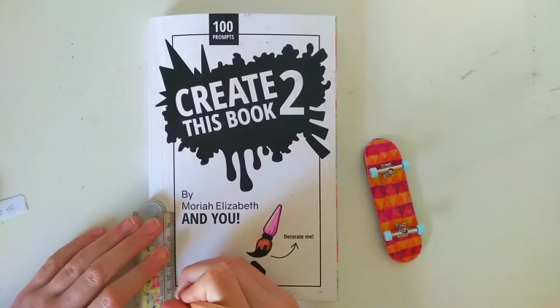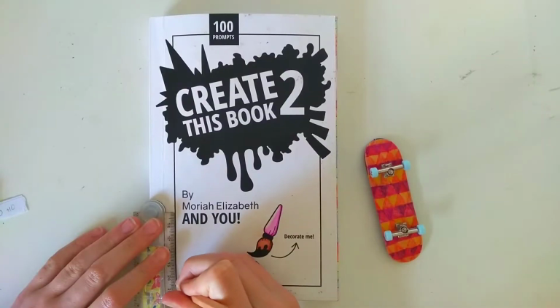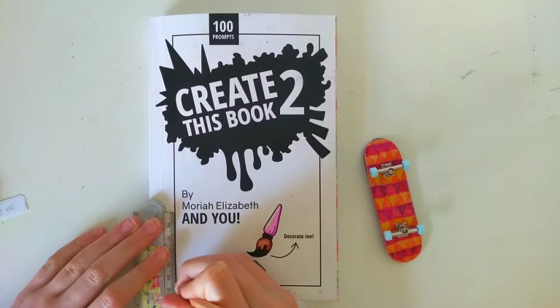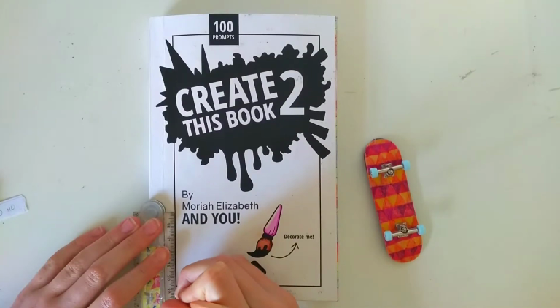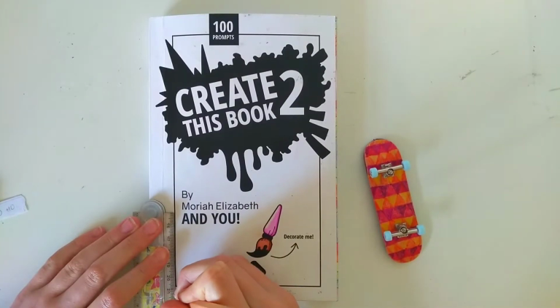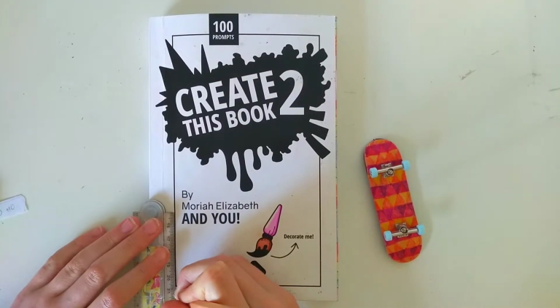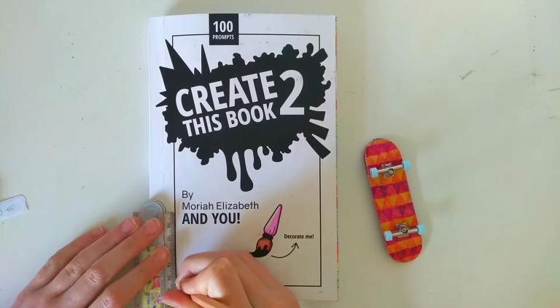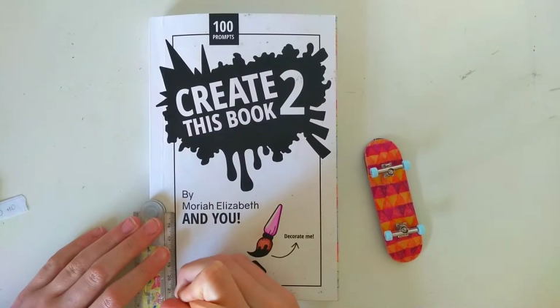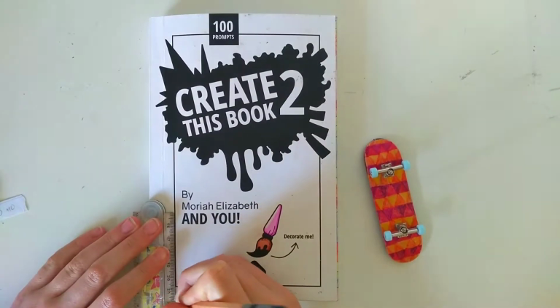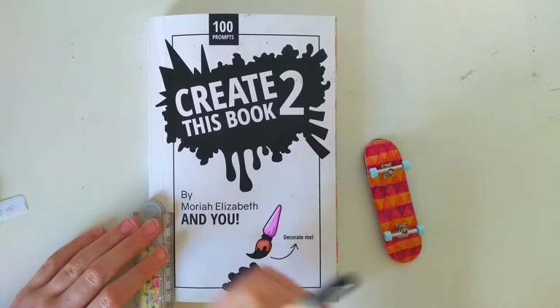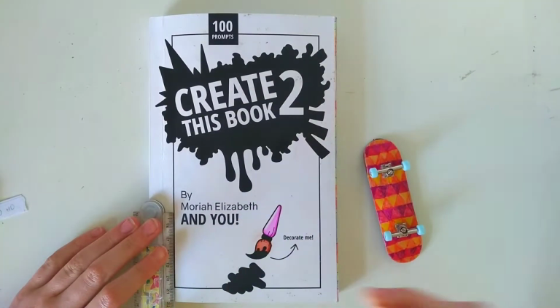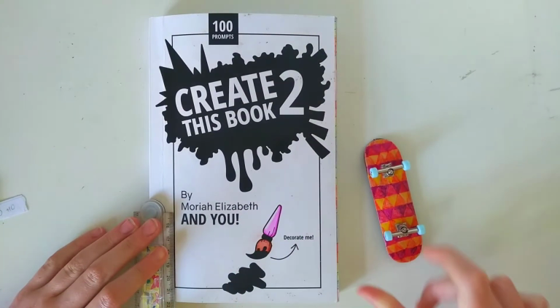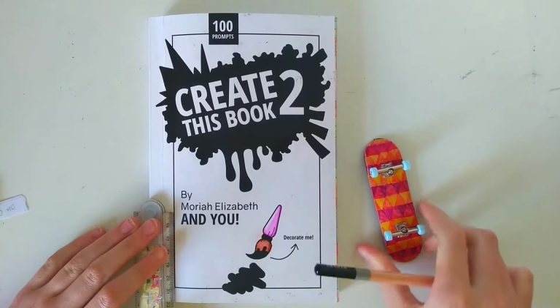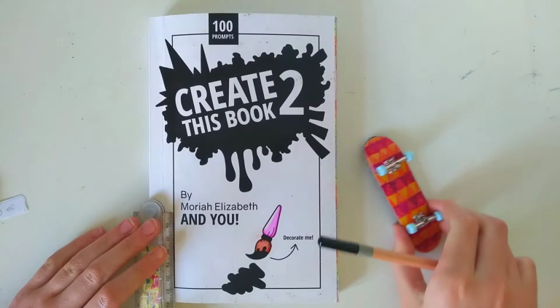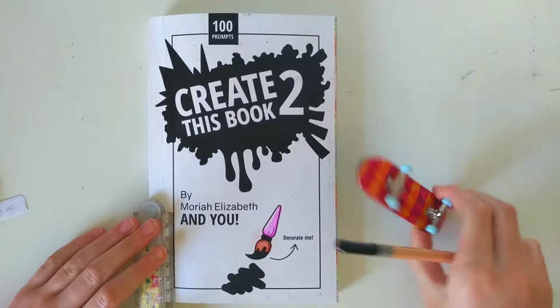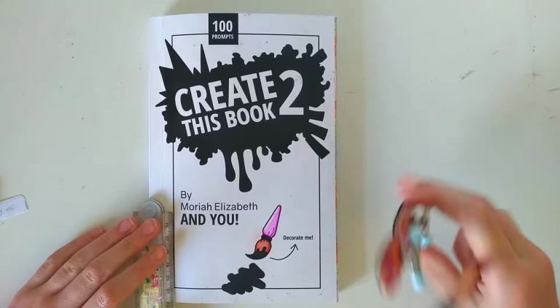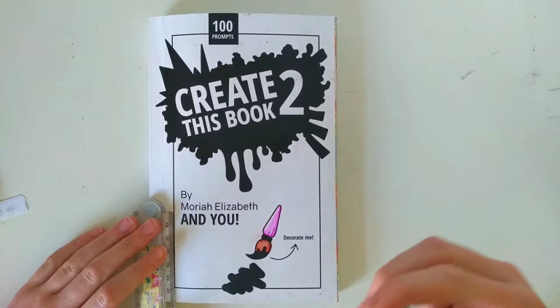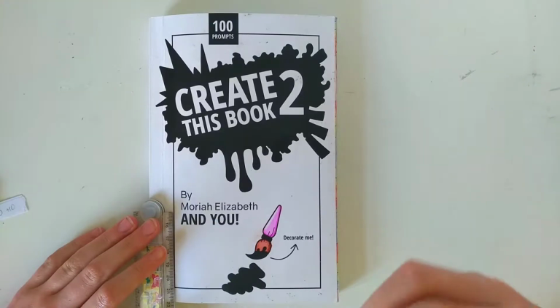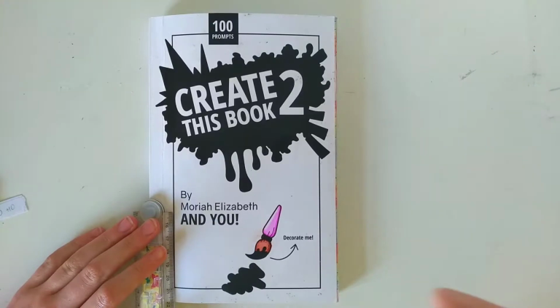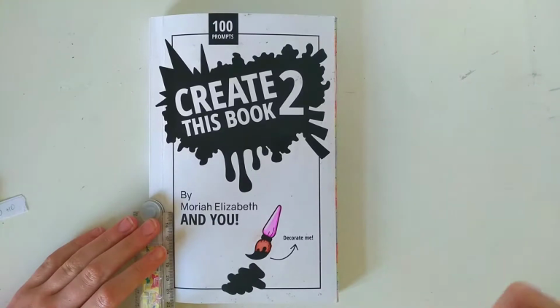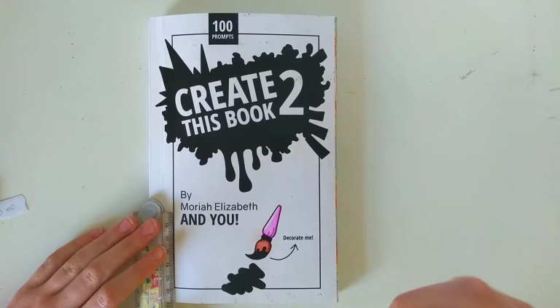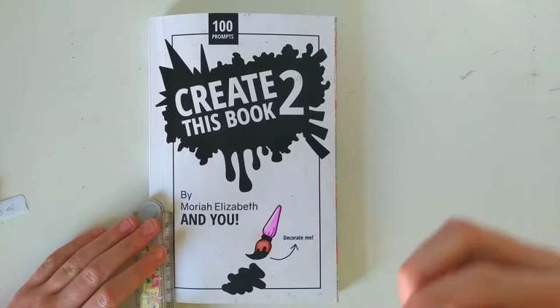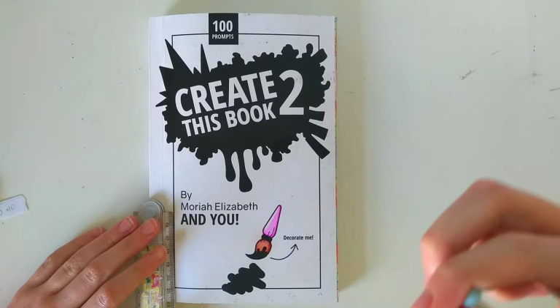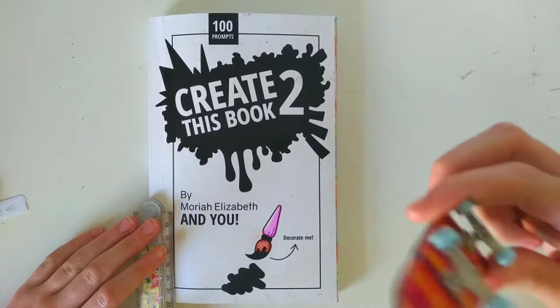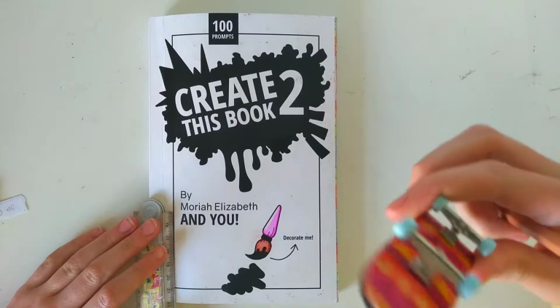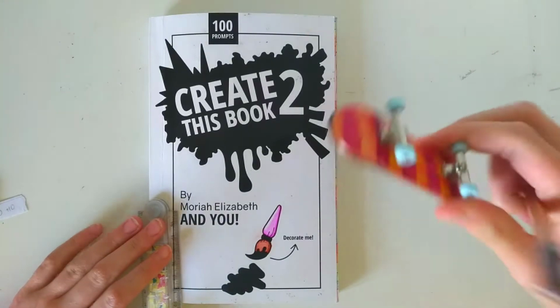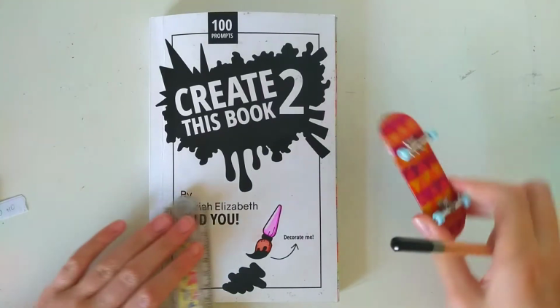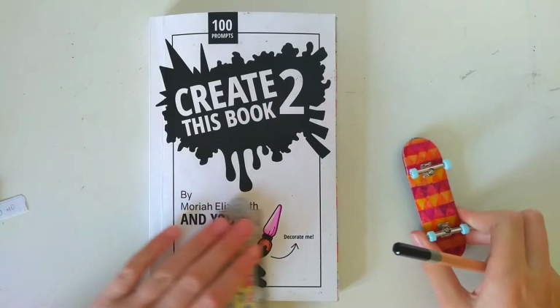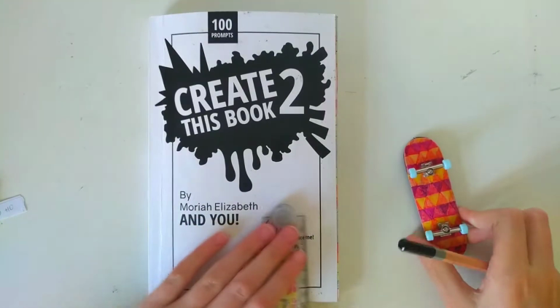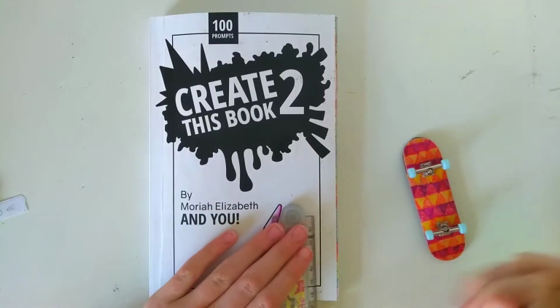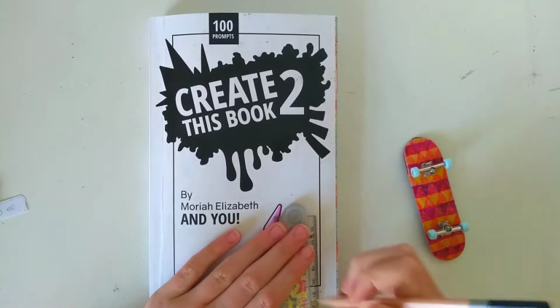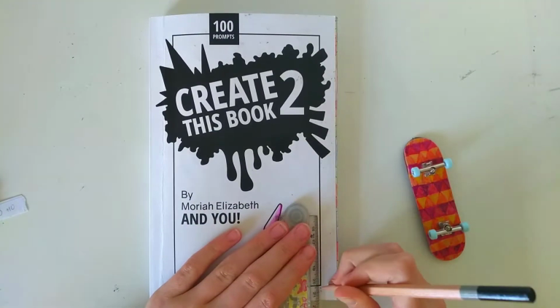I'm just going to decorate the border in a ten second montage. The pattern is inspired by a mini skateboard I decorated.